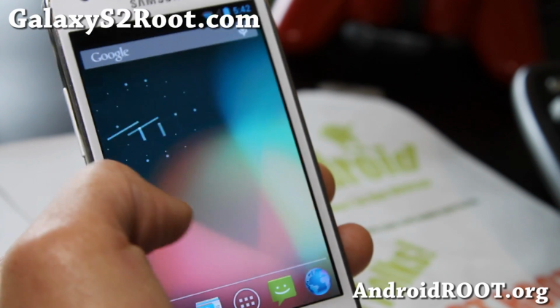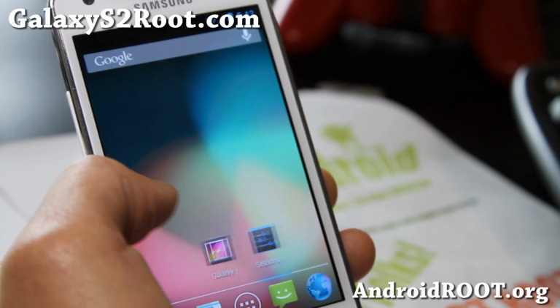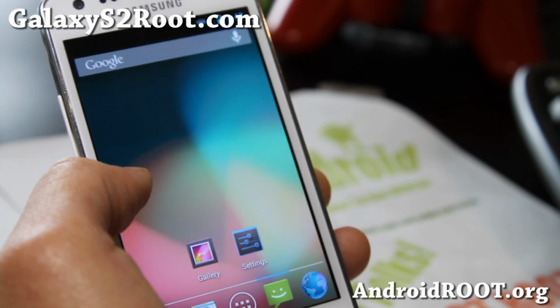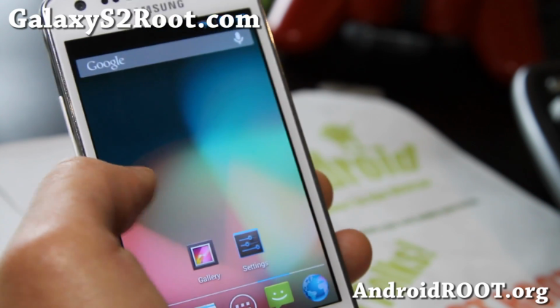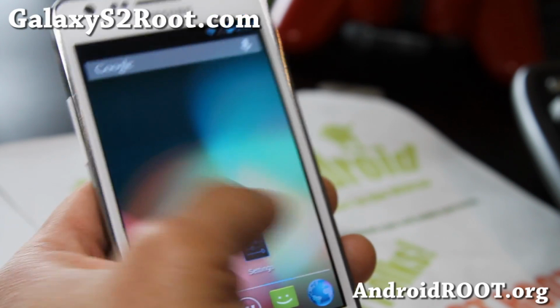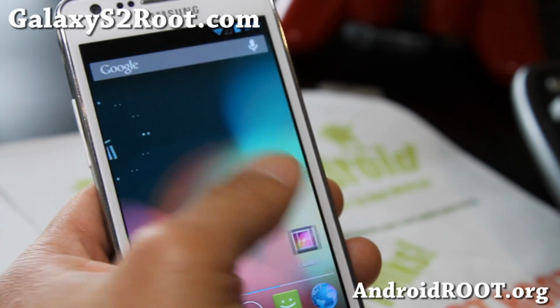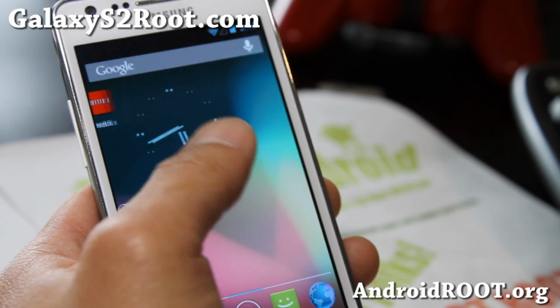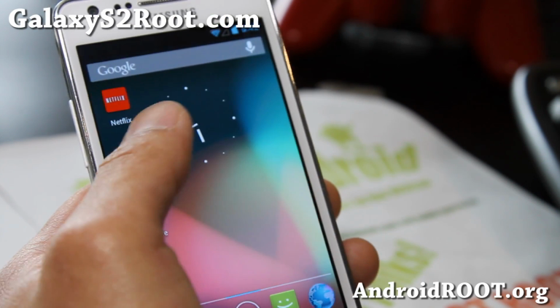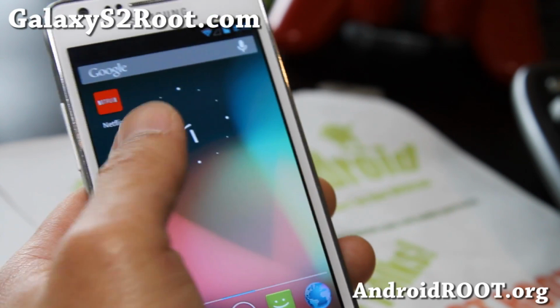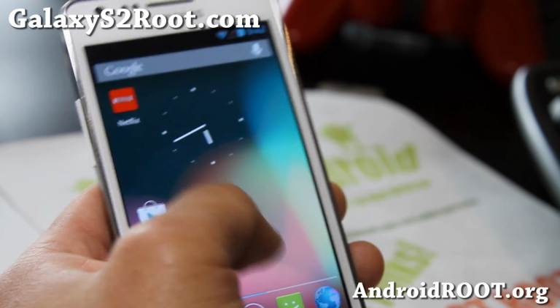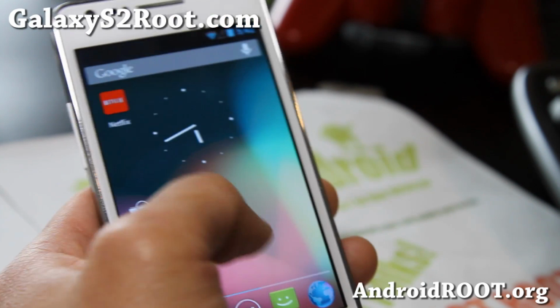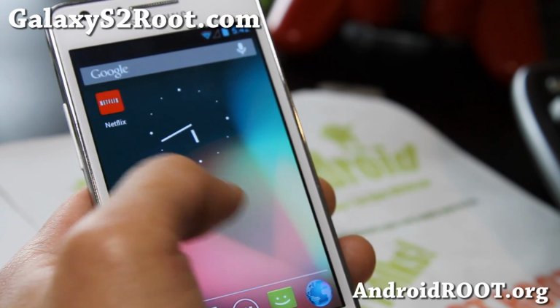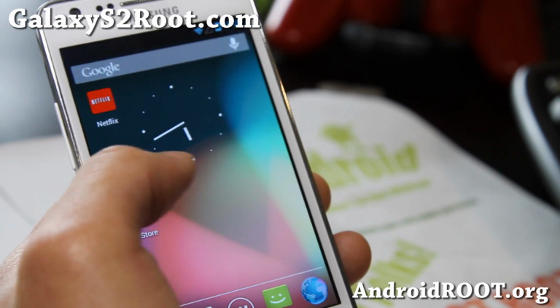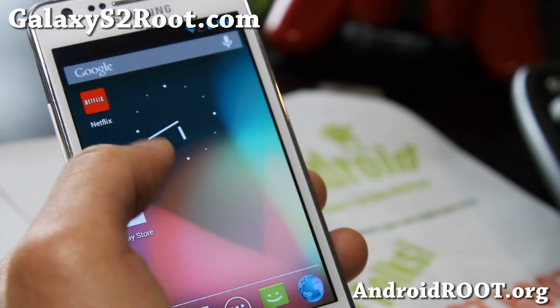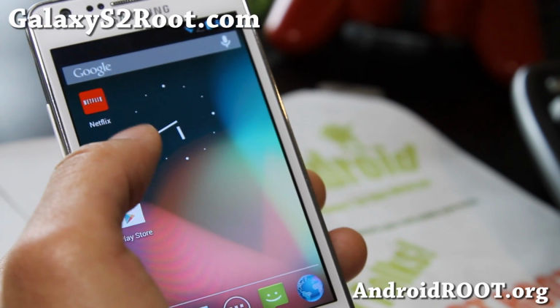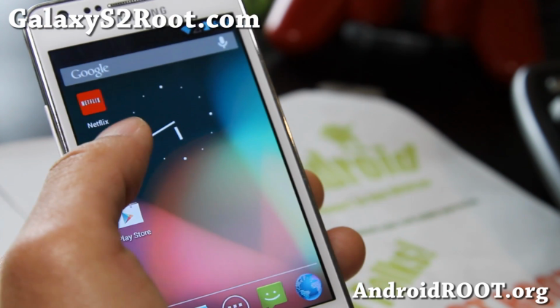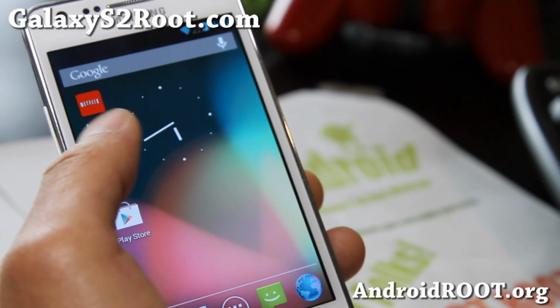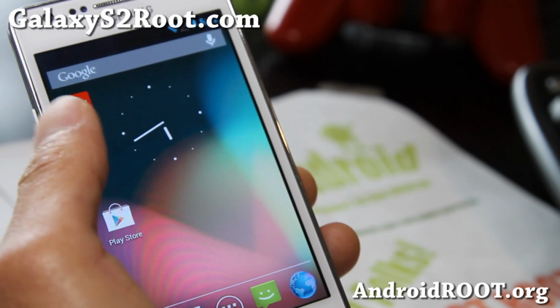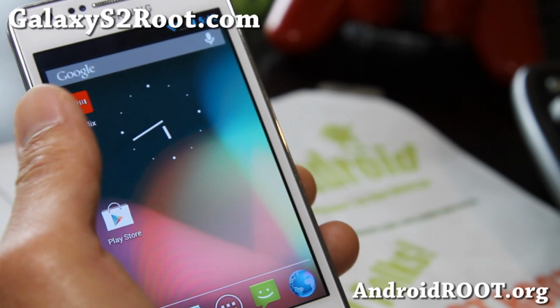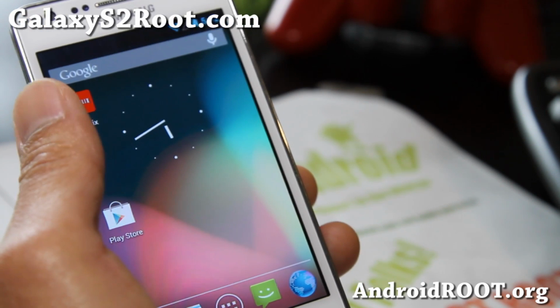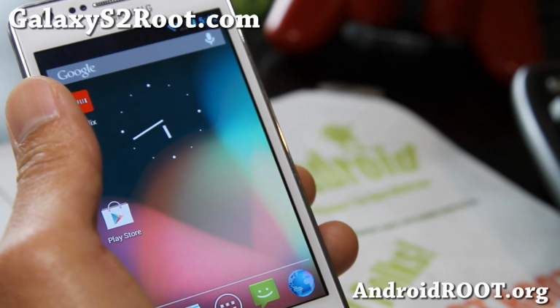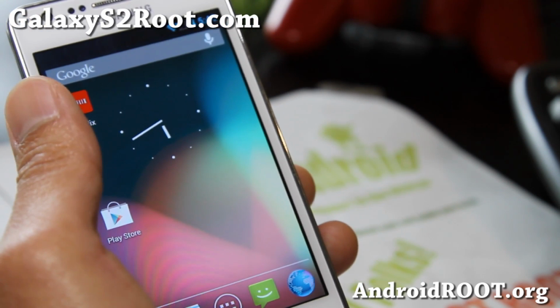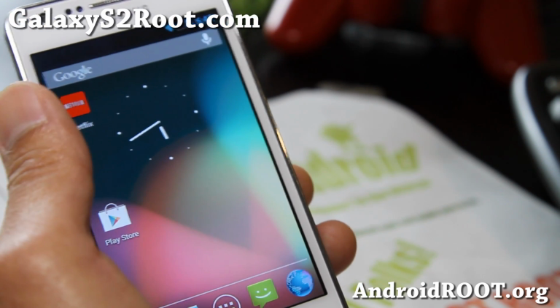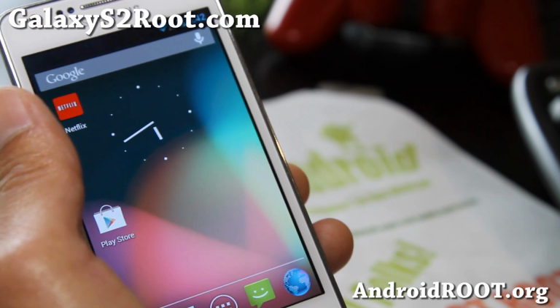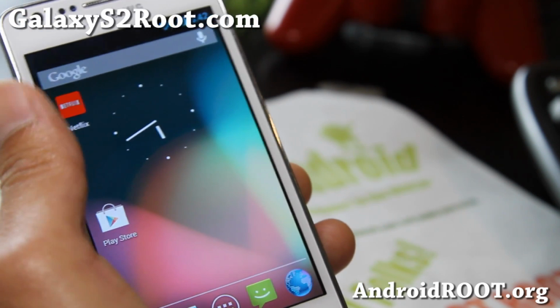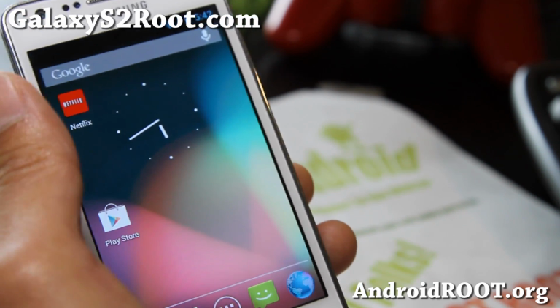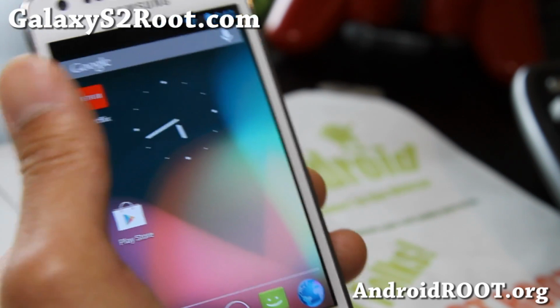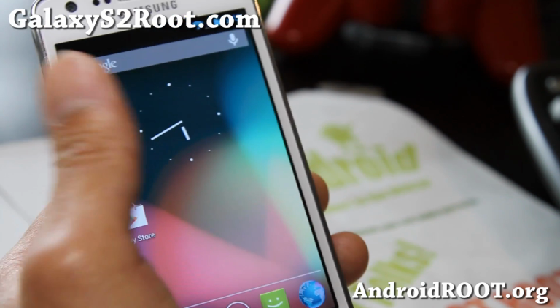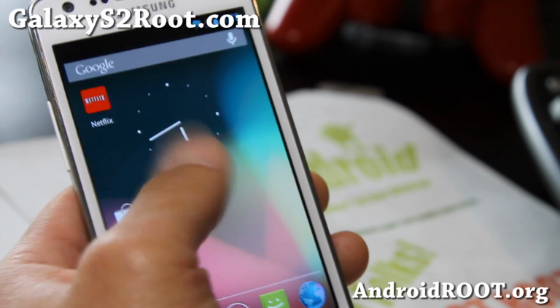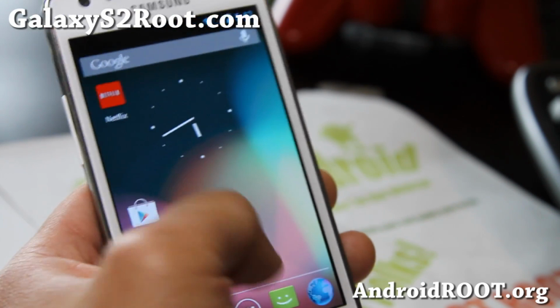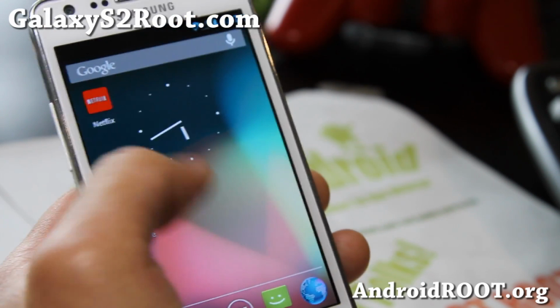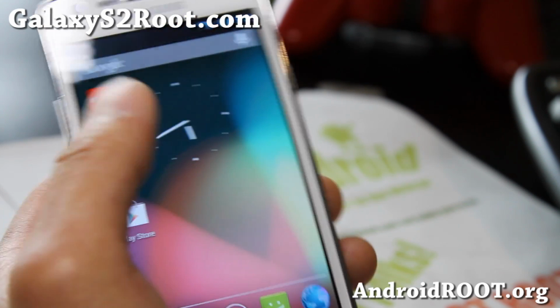ROM of the week — highly recommend it. Revolt Jellybean.